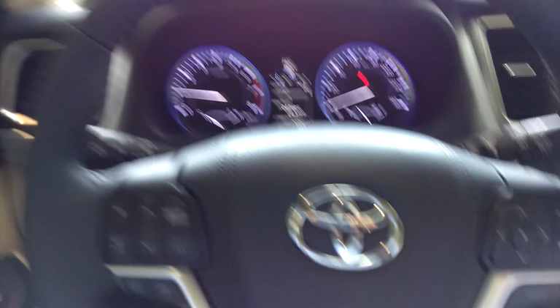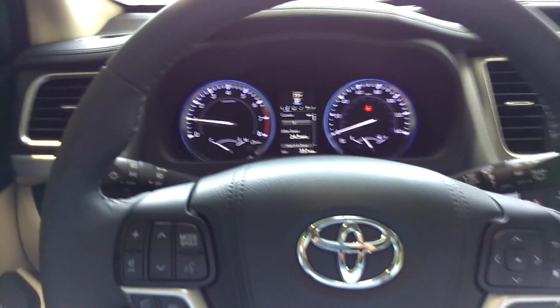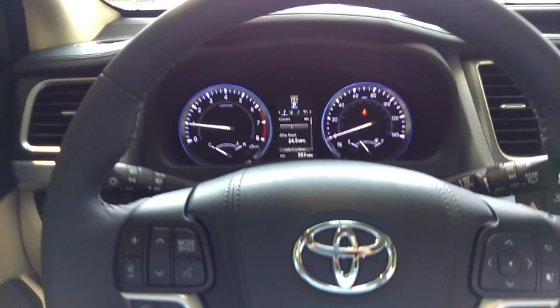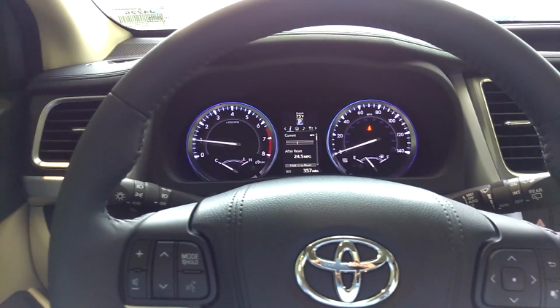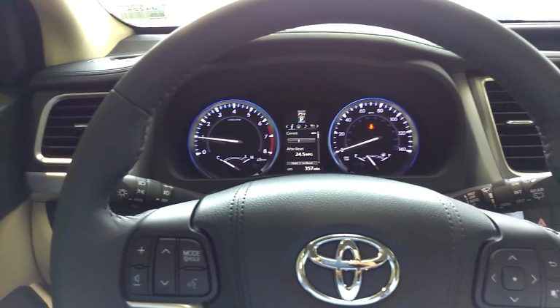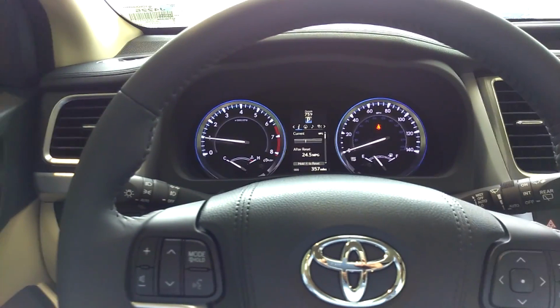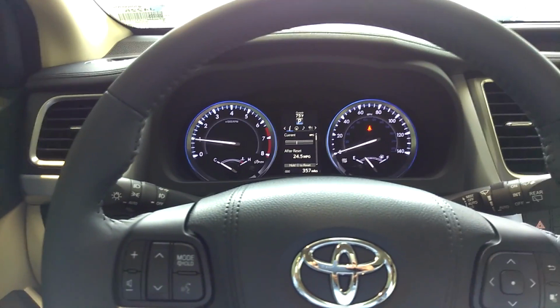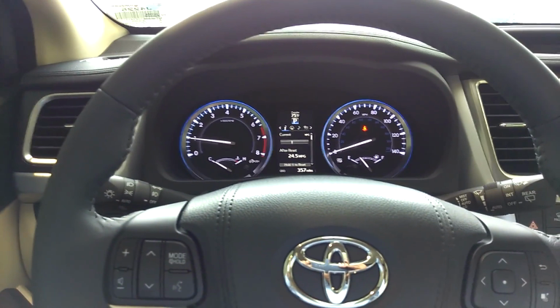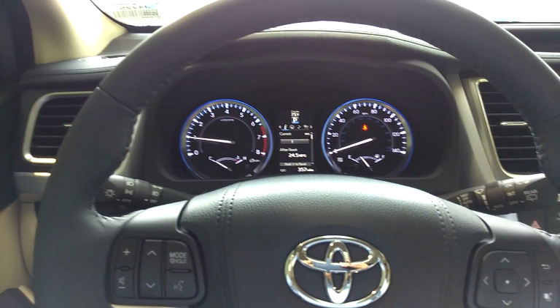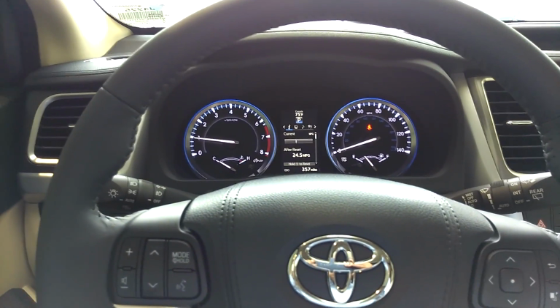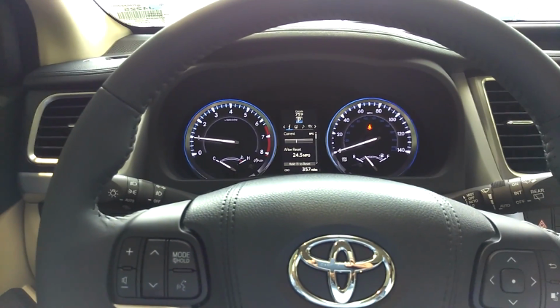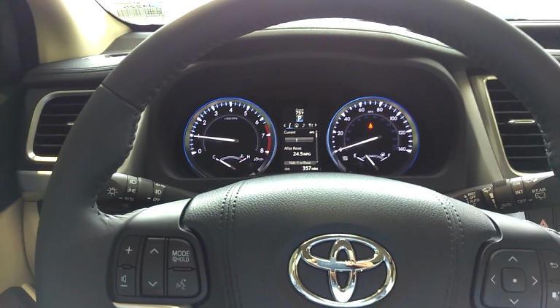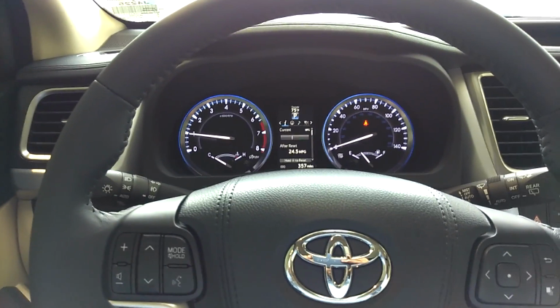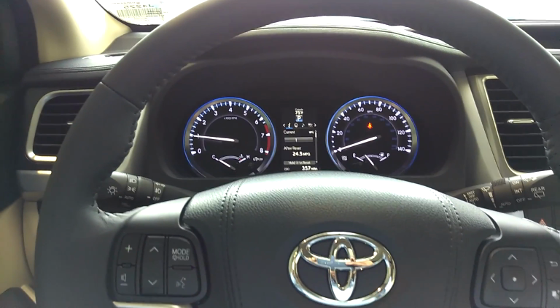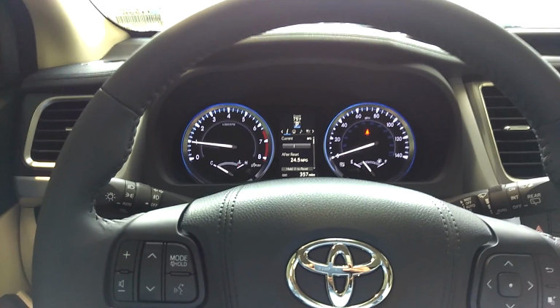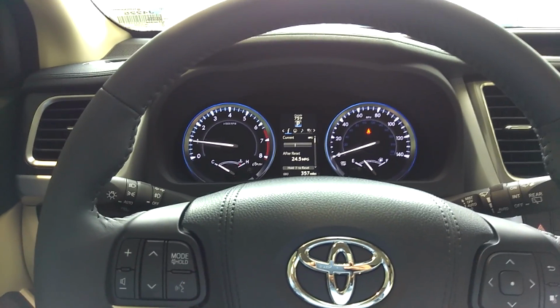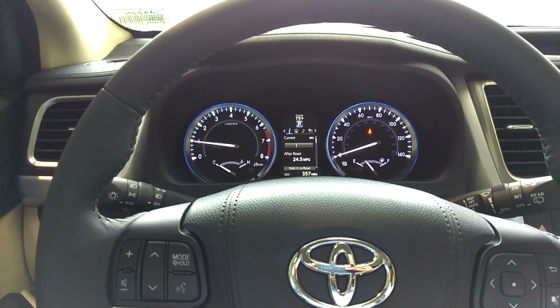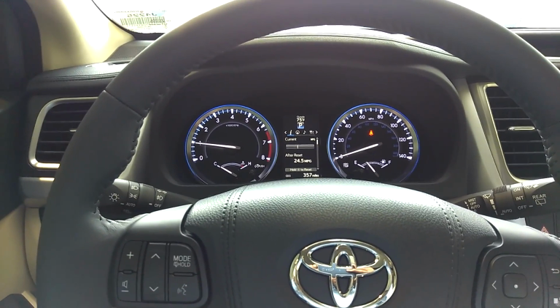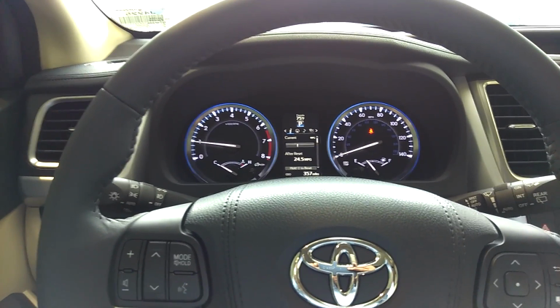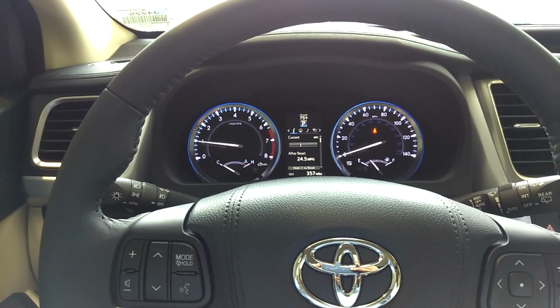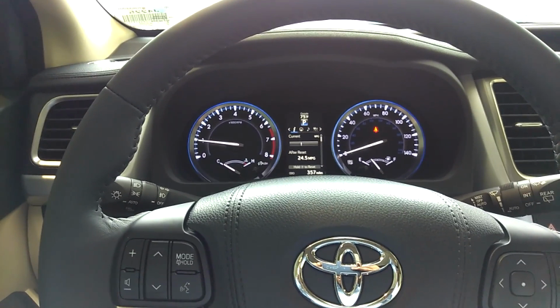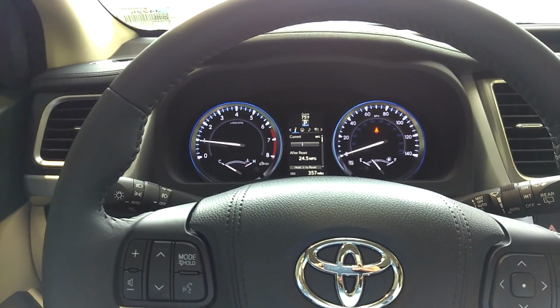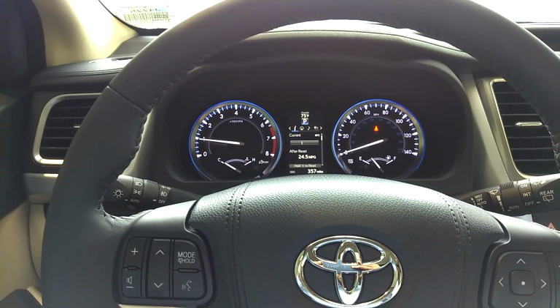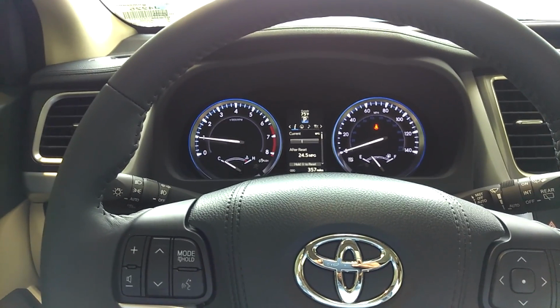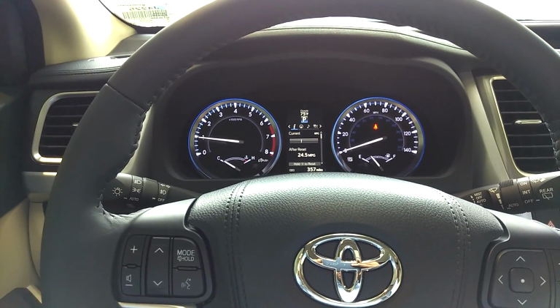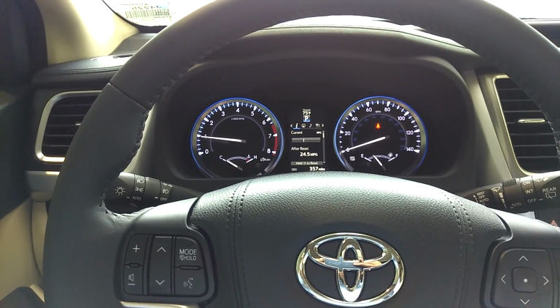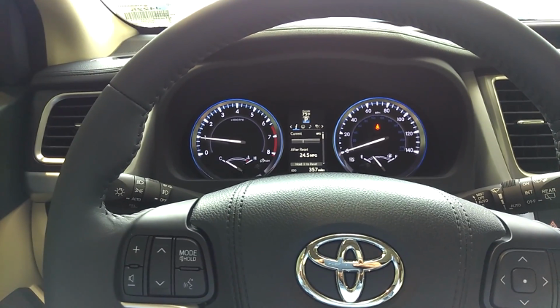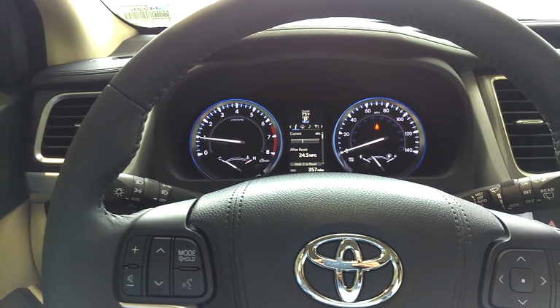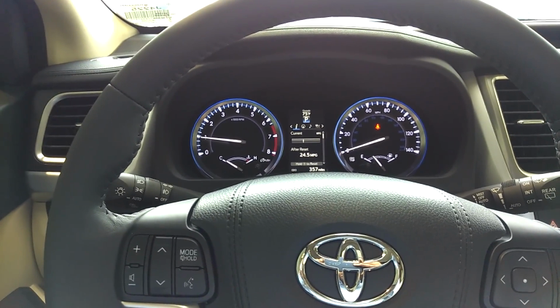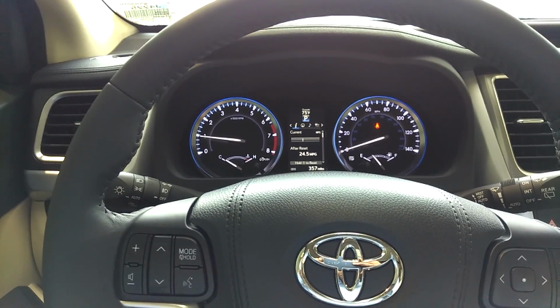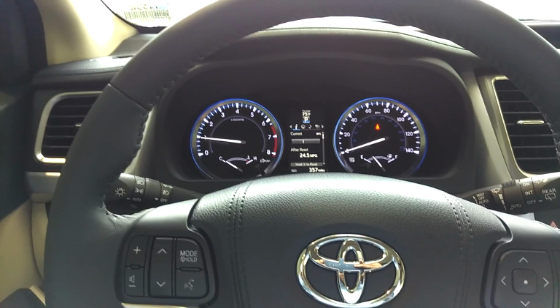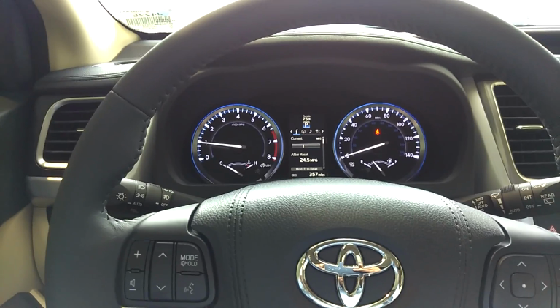And that is a walk around of the 2016 Toyota Highlander Limited Platinum. Thanks for watching.